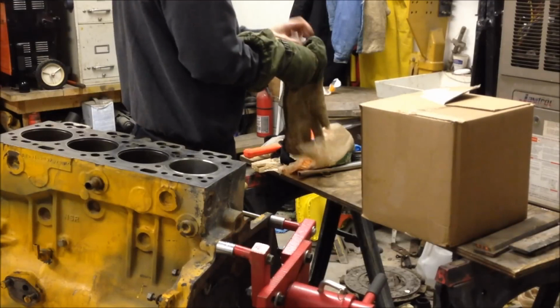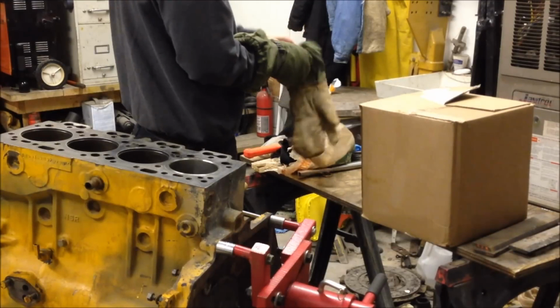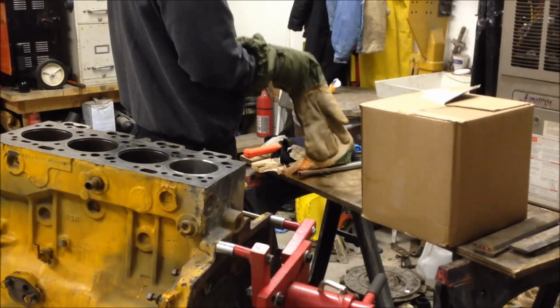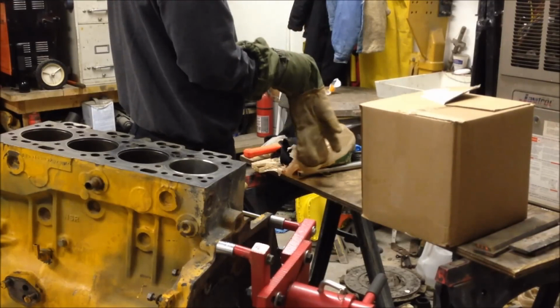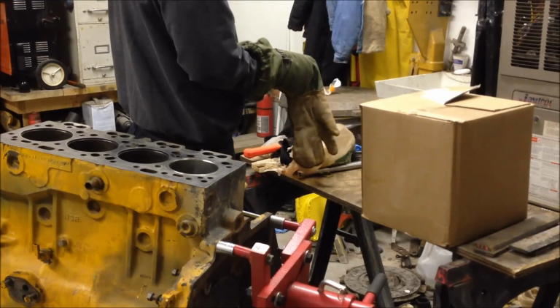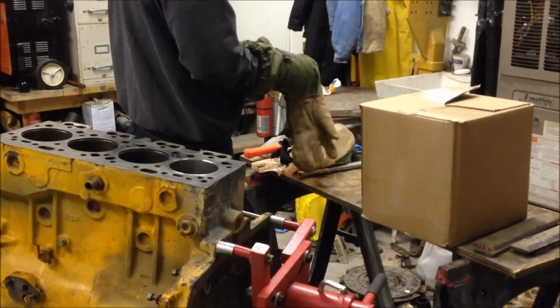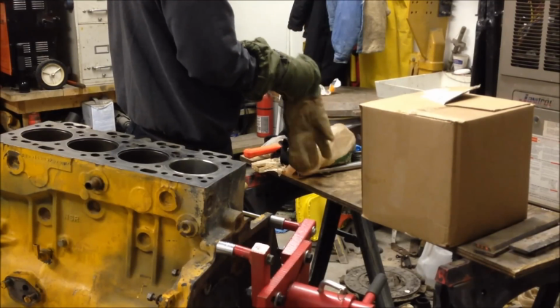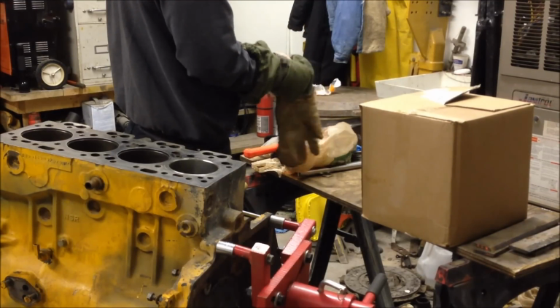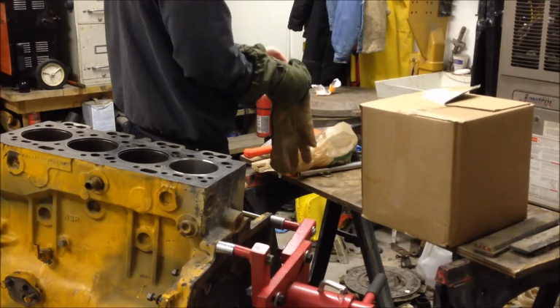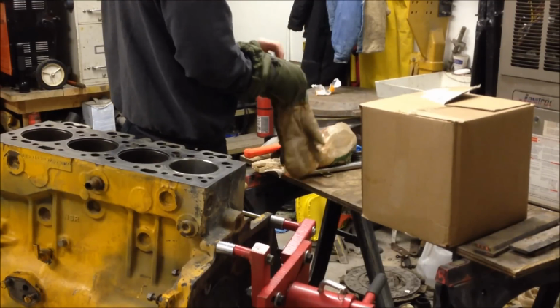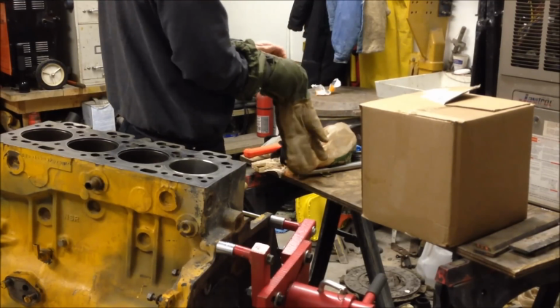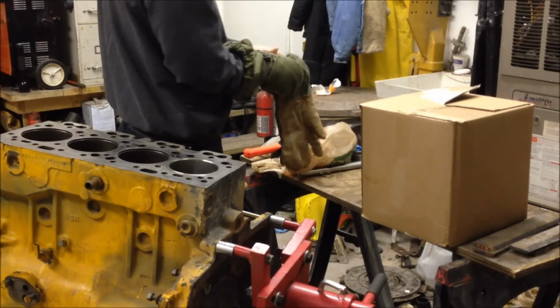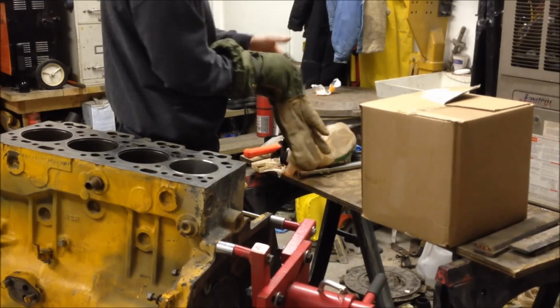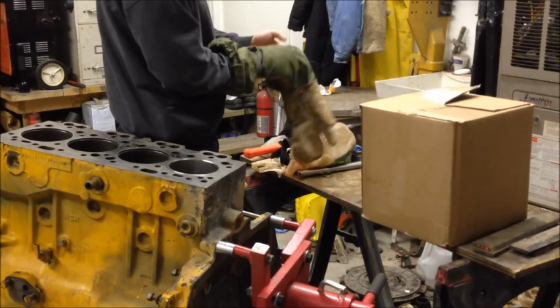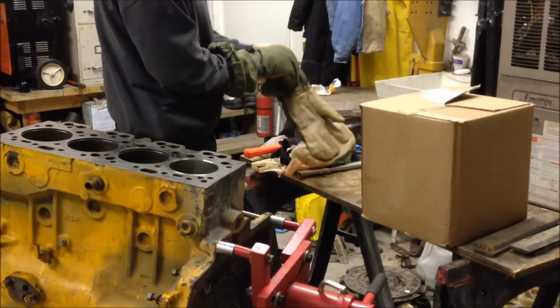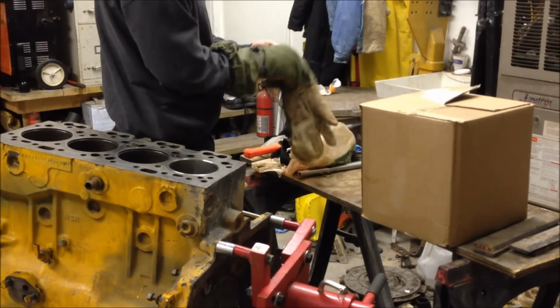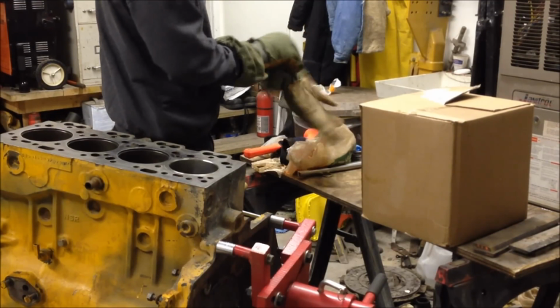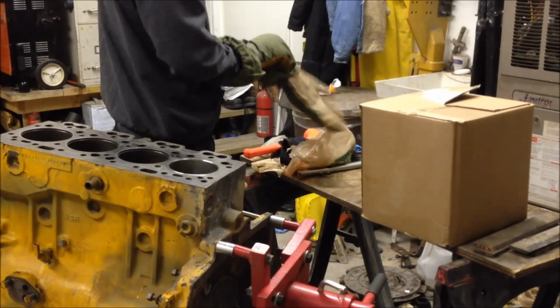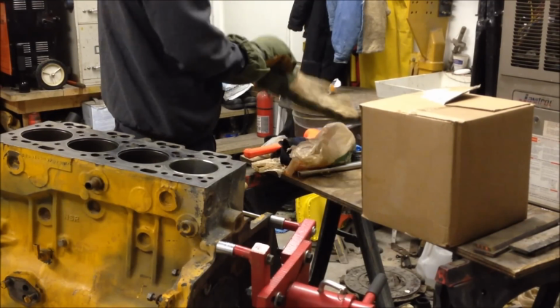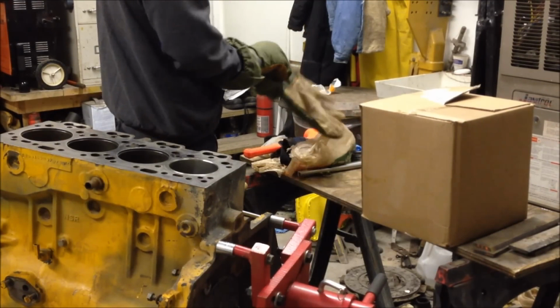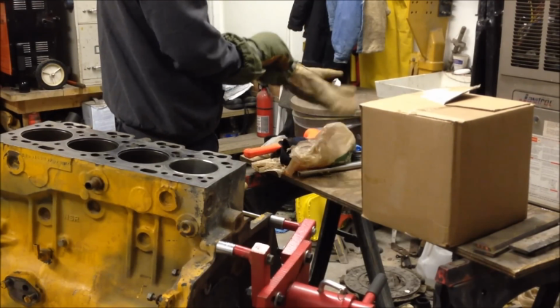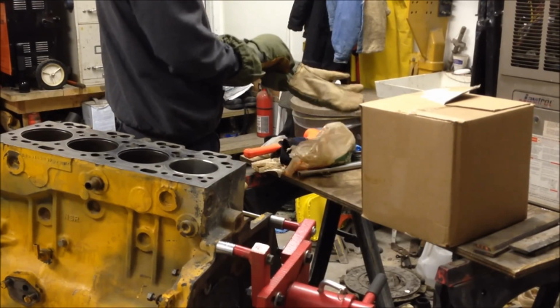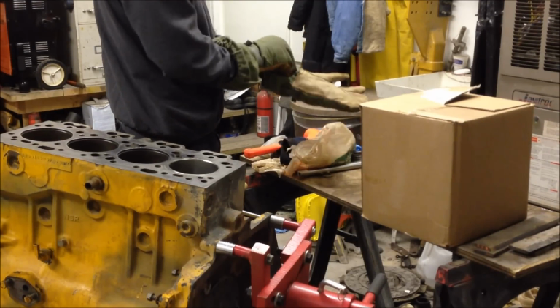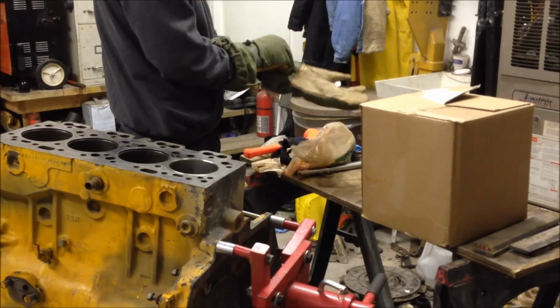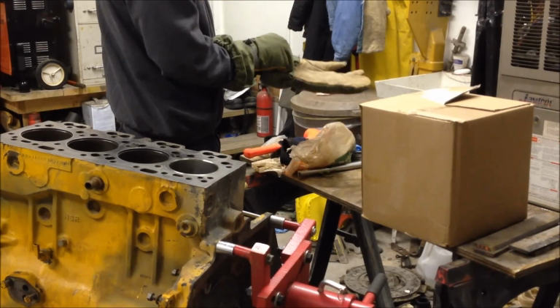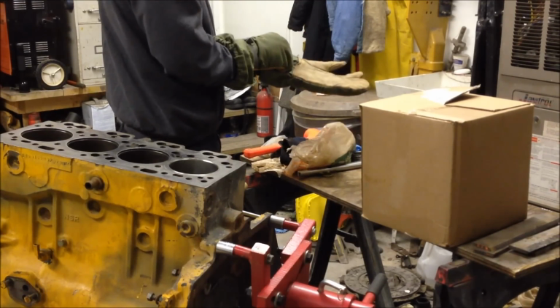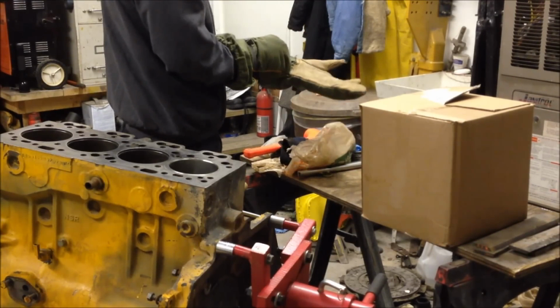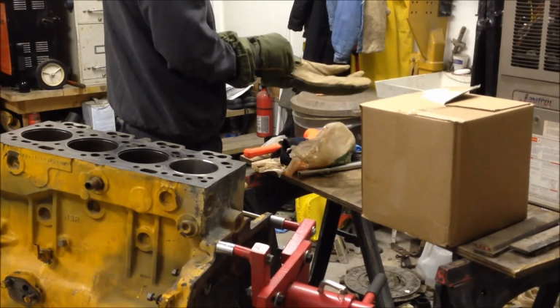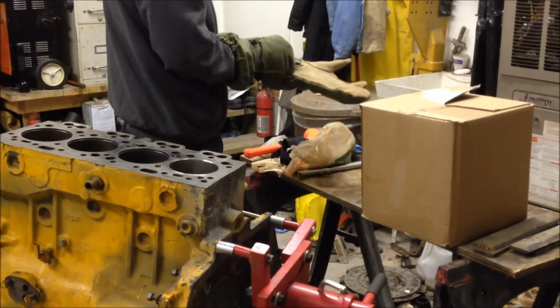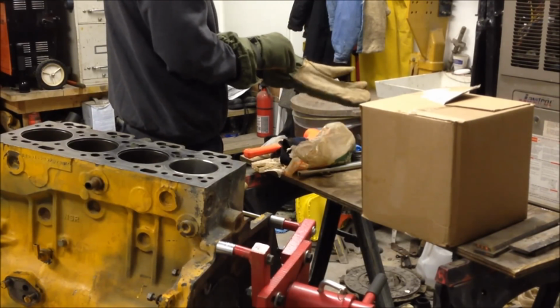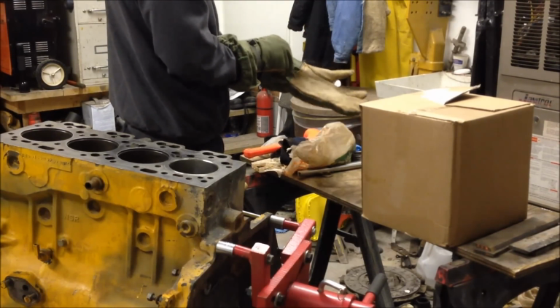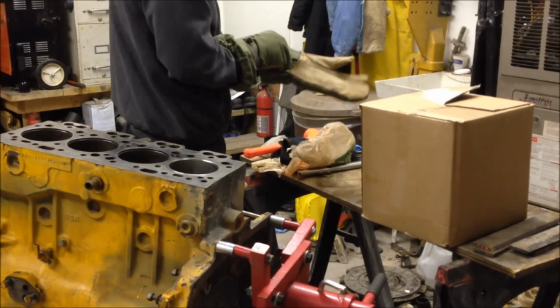We're going to go ahead and put this sleeve, this dry sleeve, in this engine block.